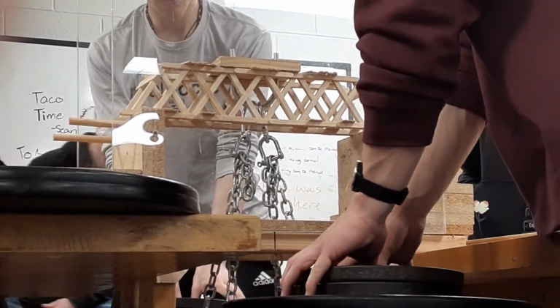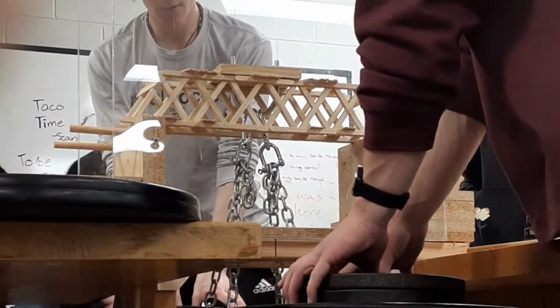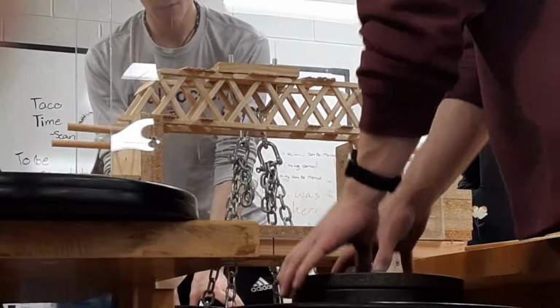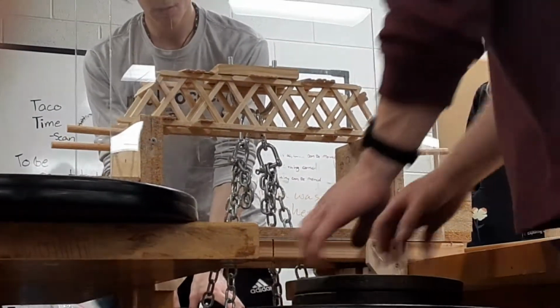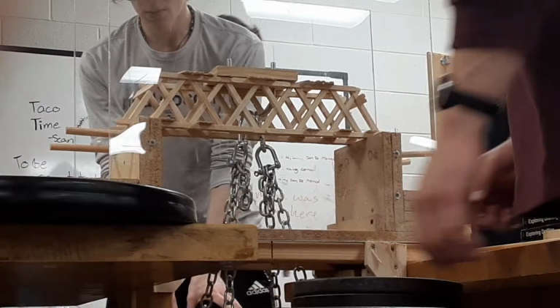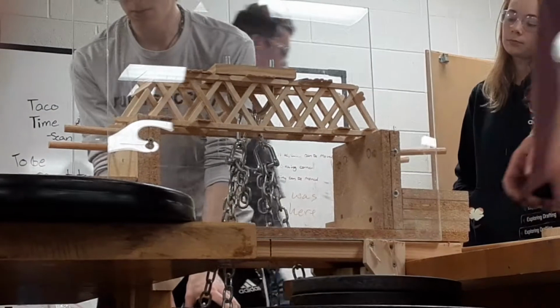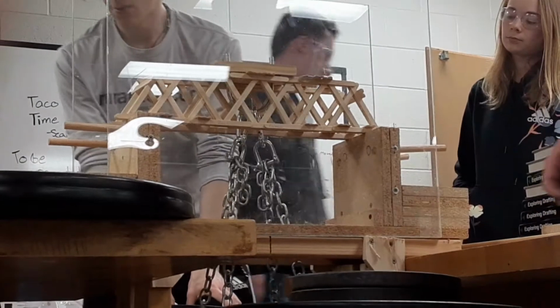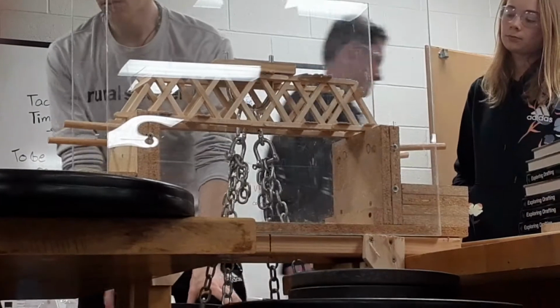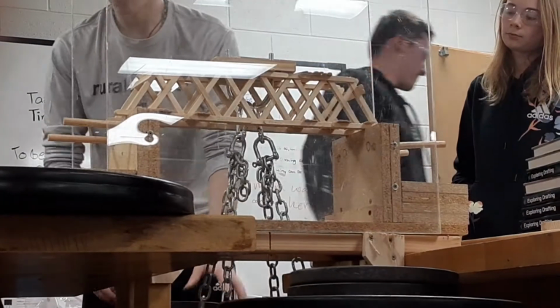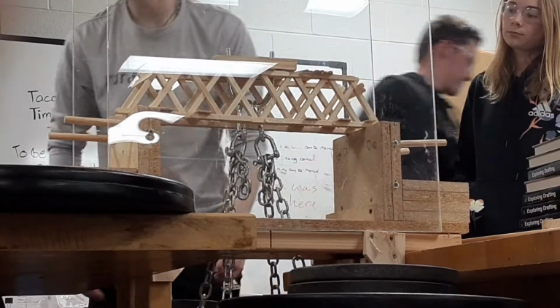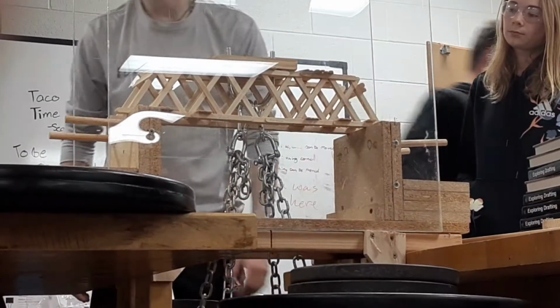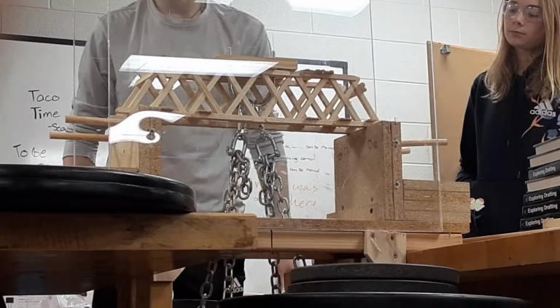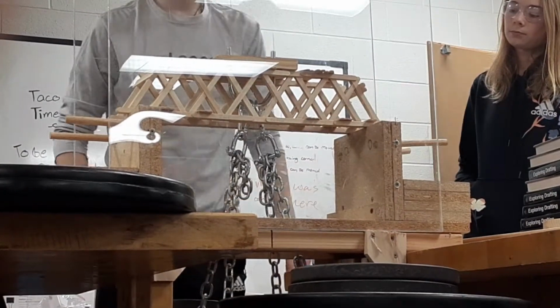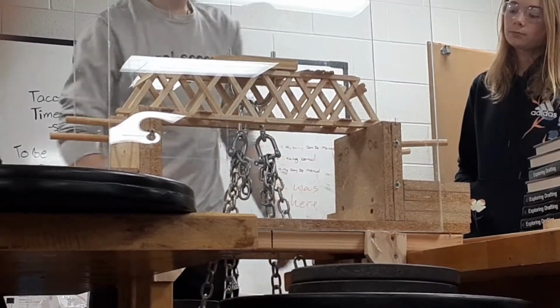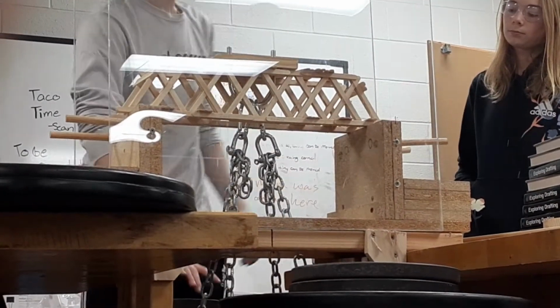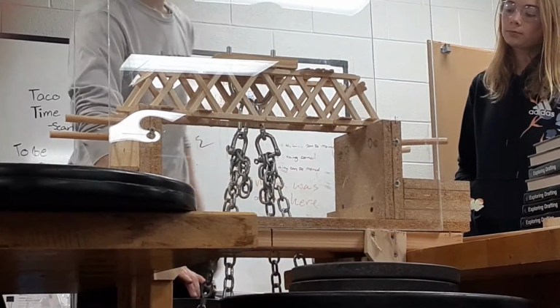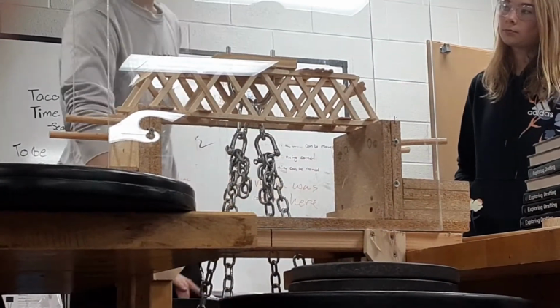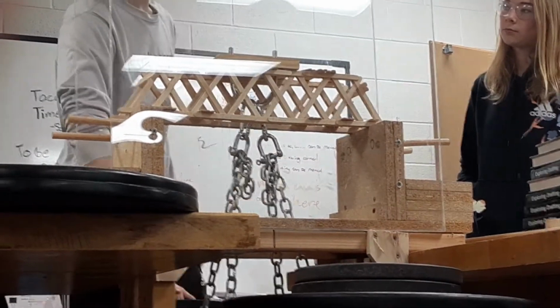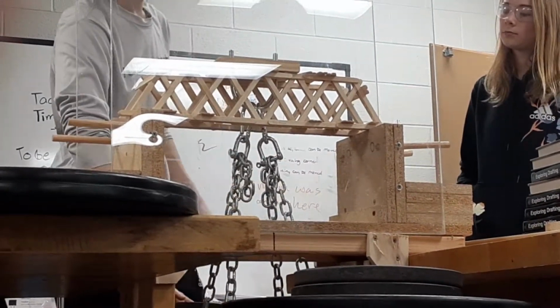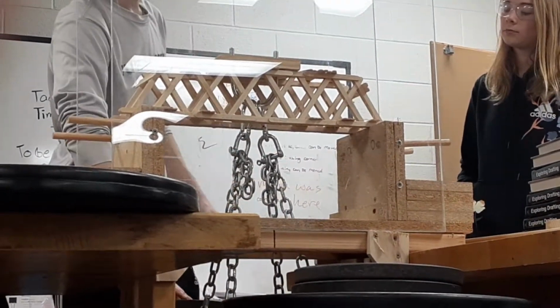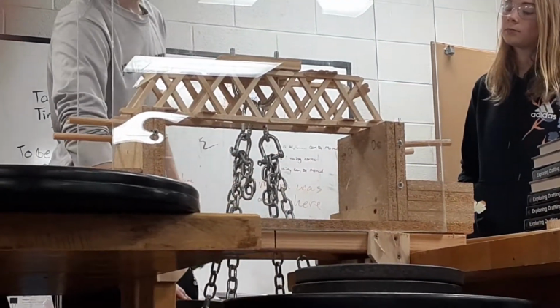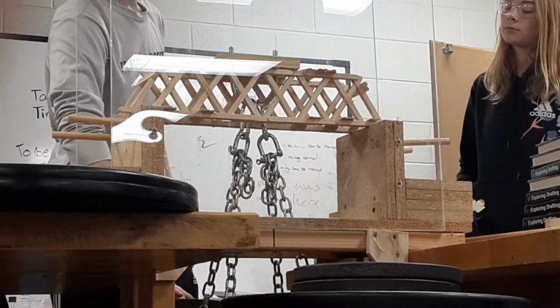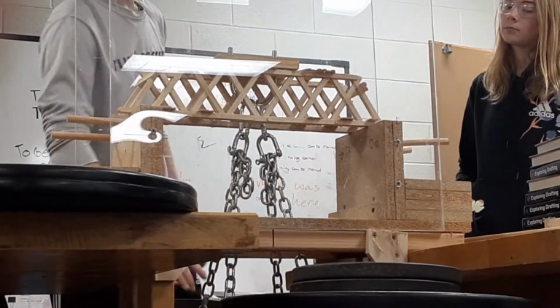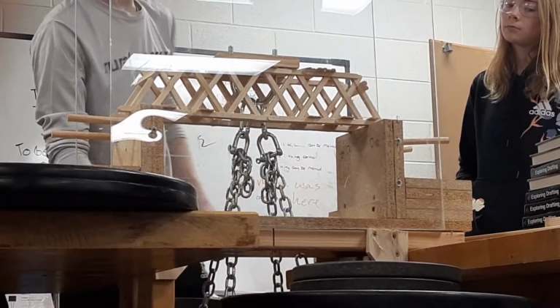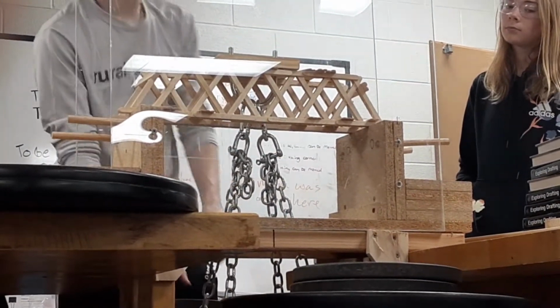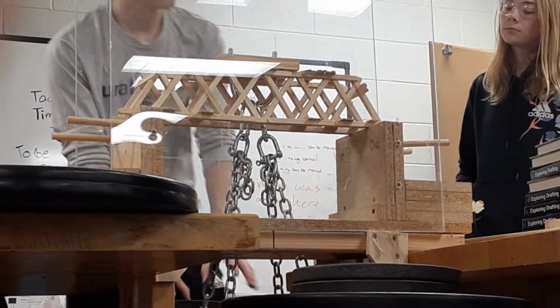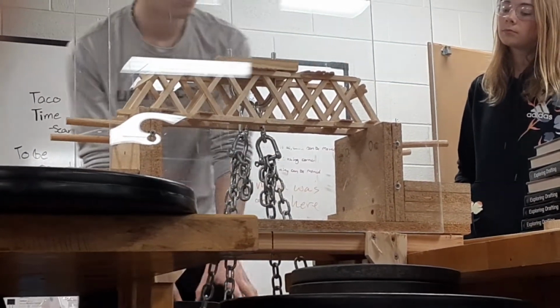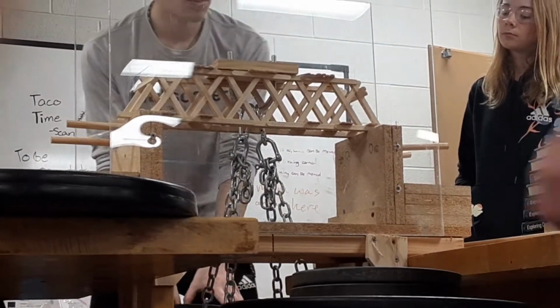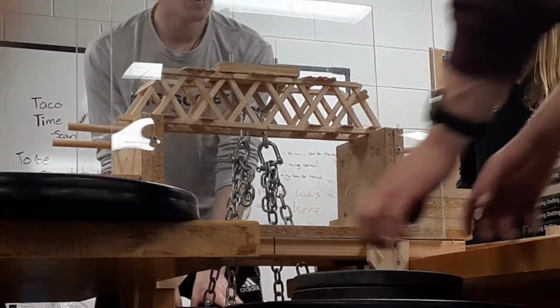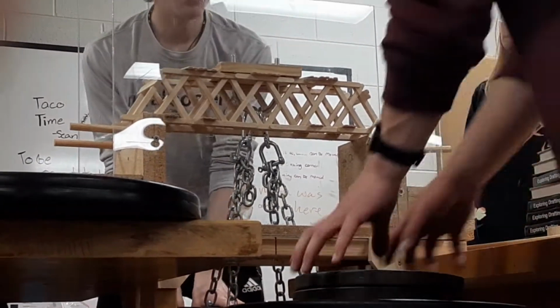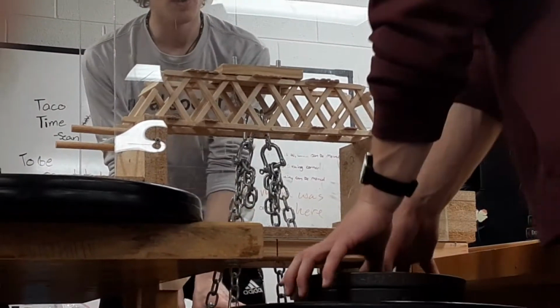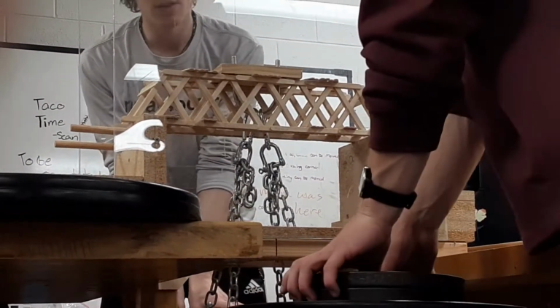I feel safer with the books, Zane. Okay, take those off, replace them with the 25, and do the black weights.